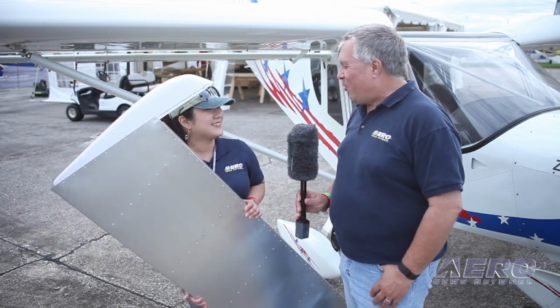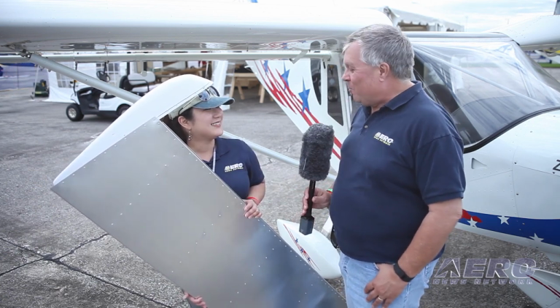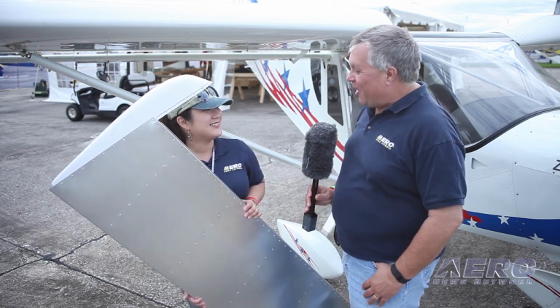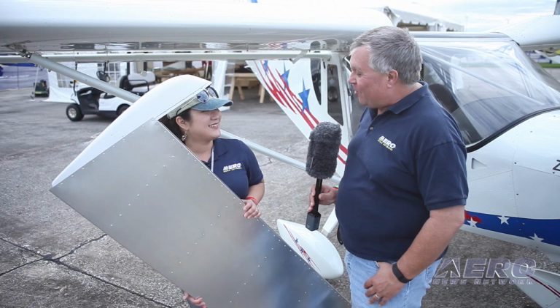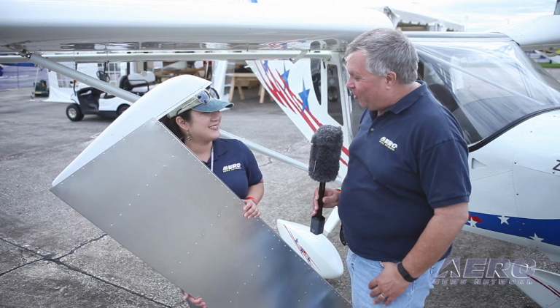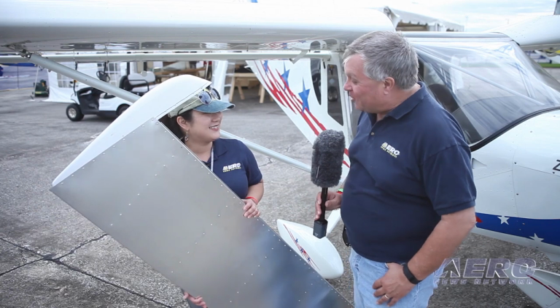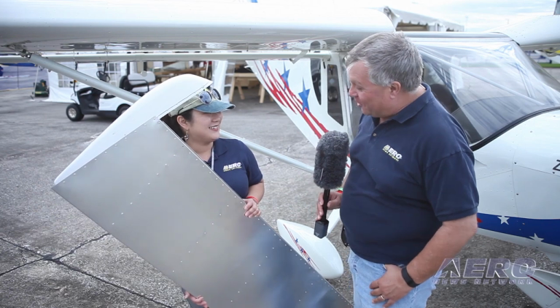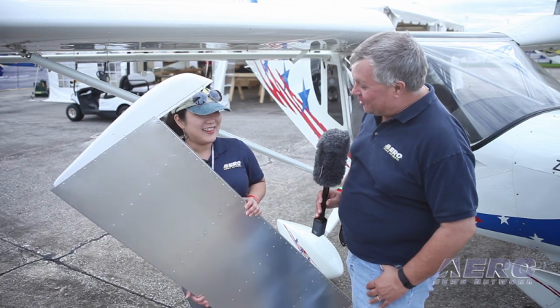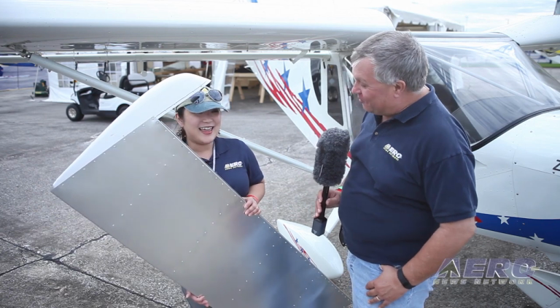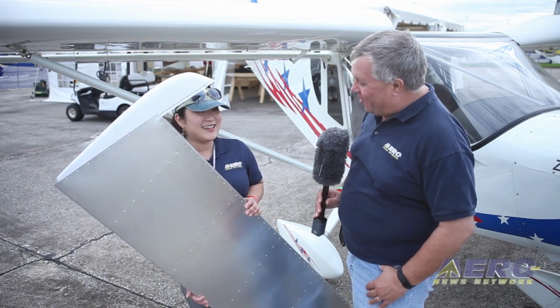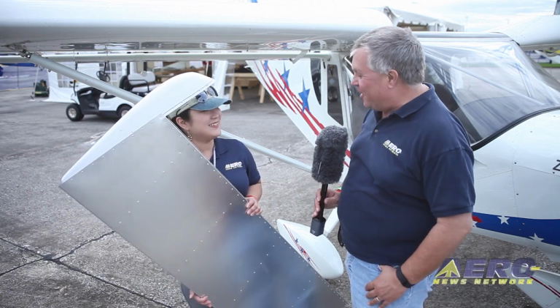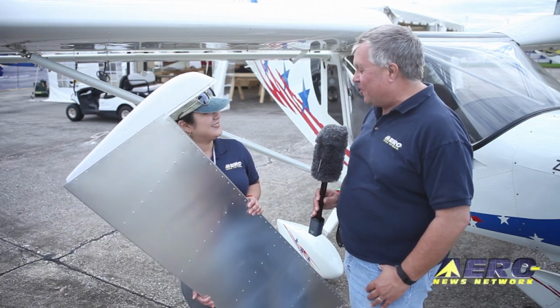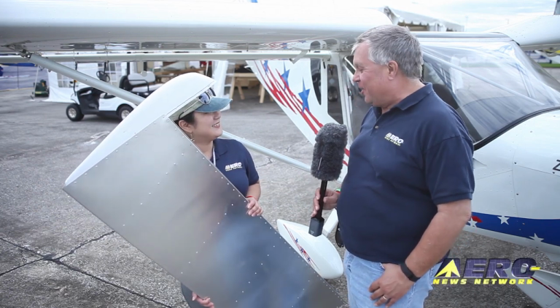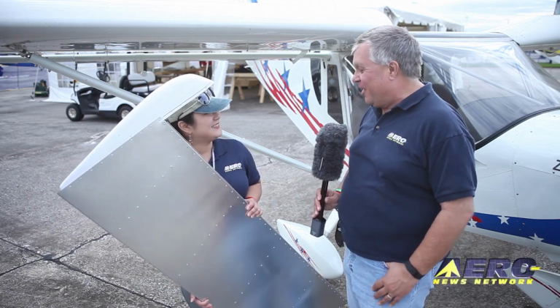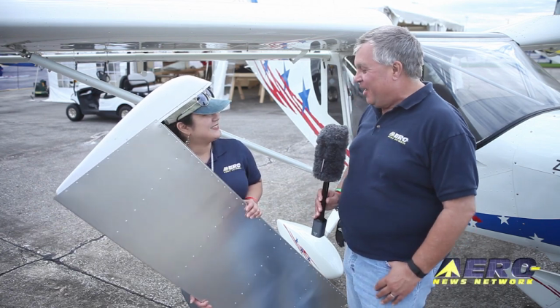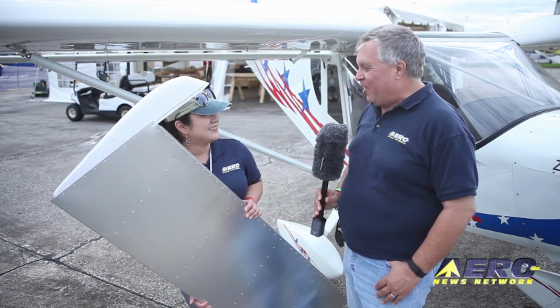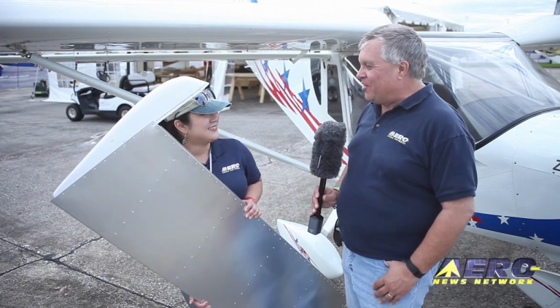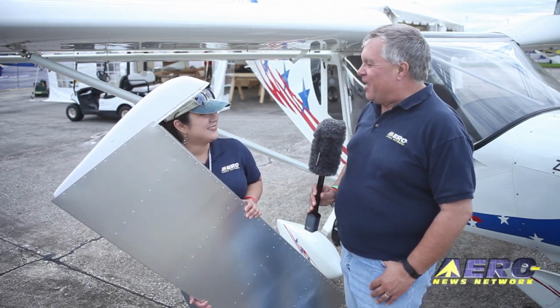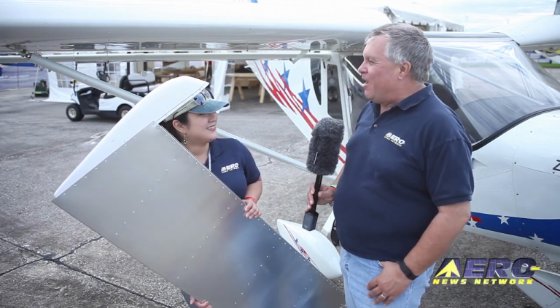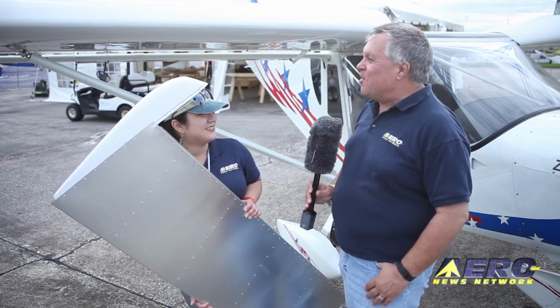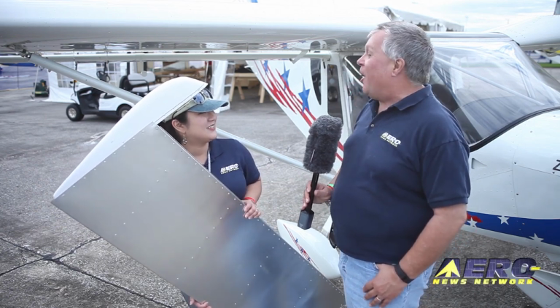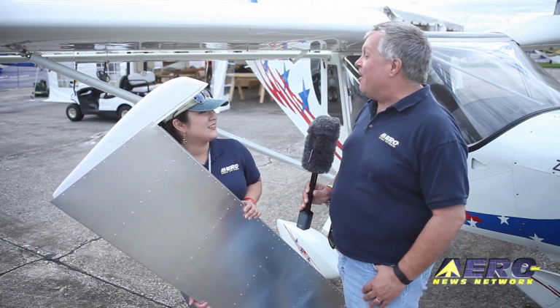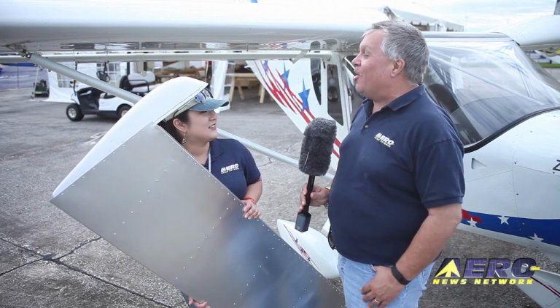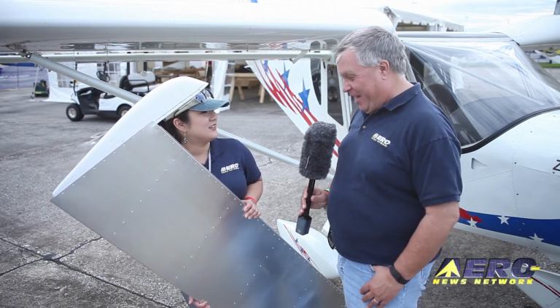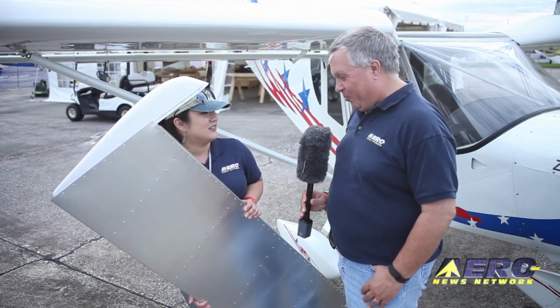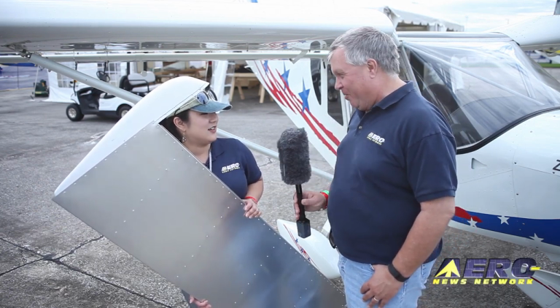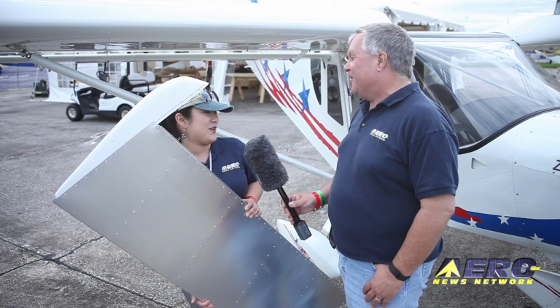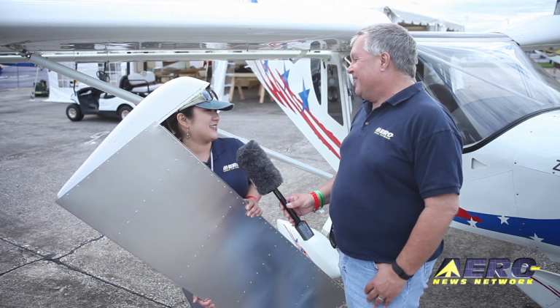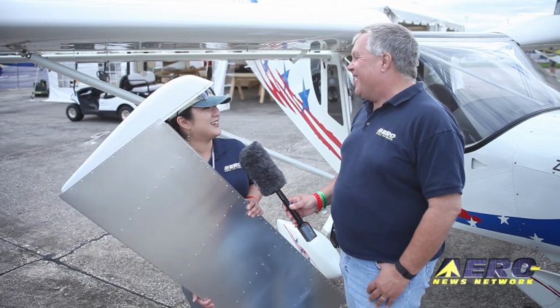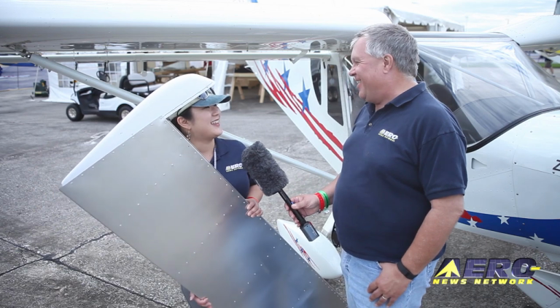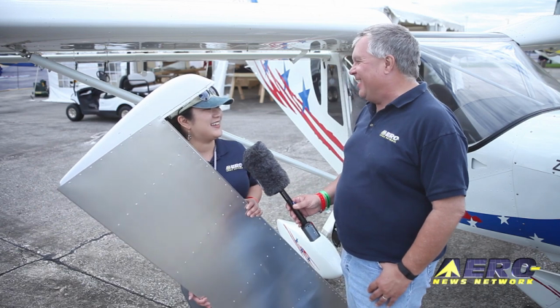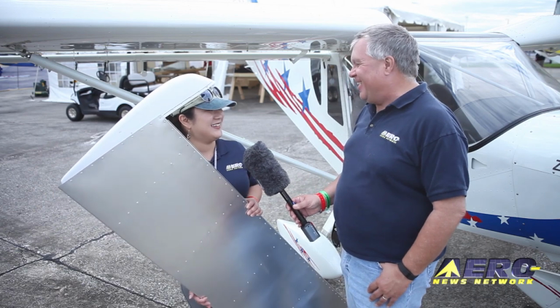Well, Masako, congratulations. It's a very nice looking rudder, and I would be proud to have it on my airplane. Thank you.